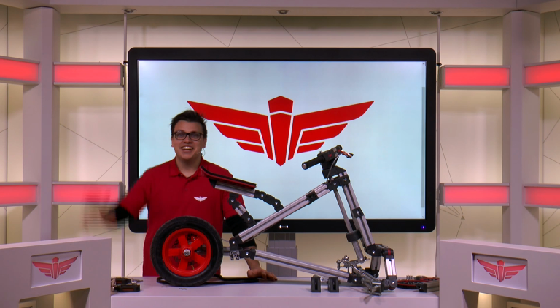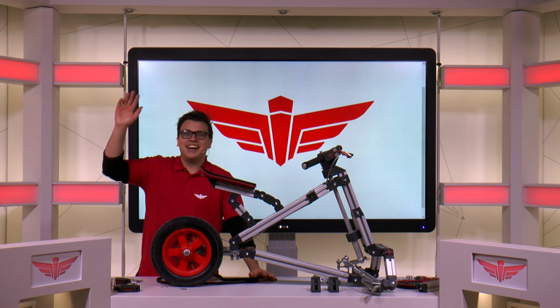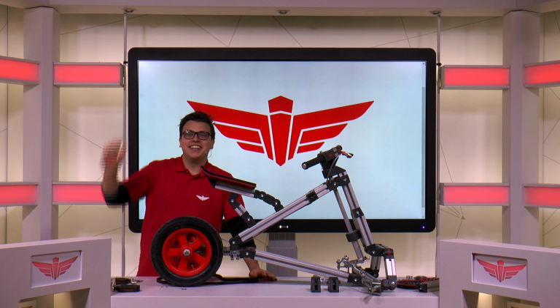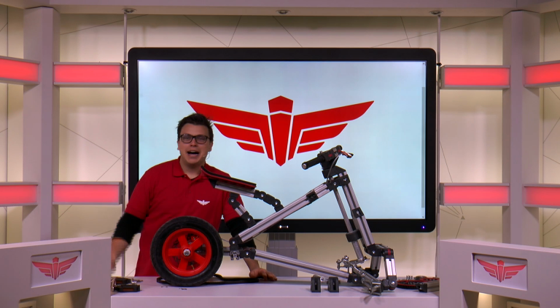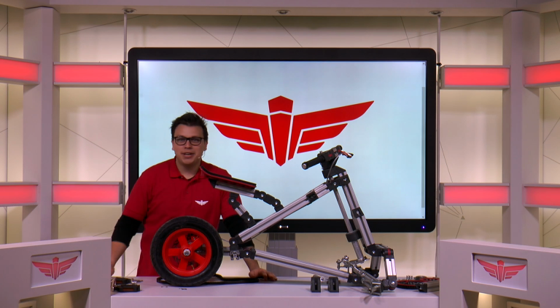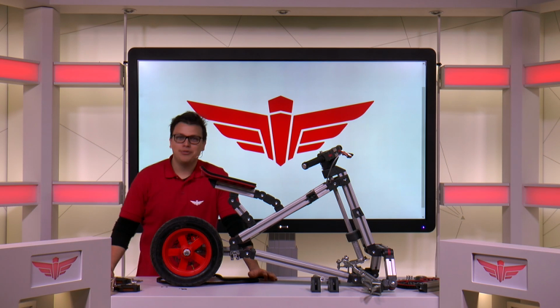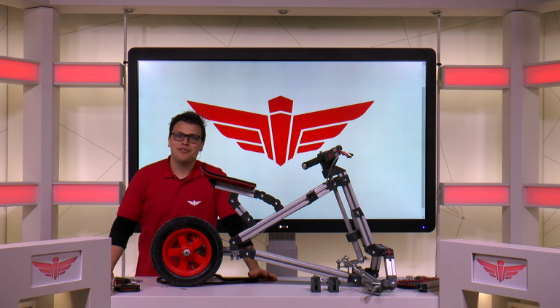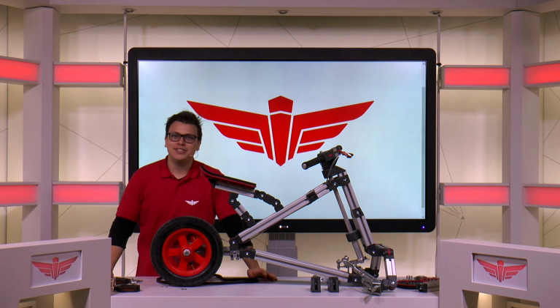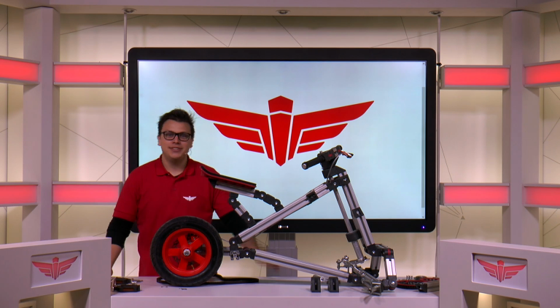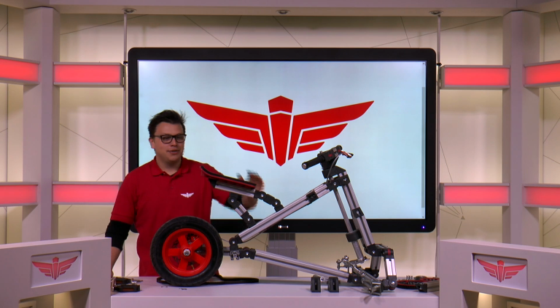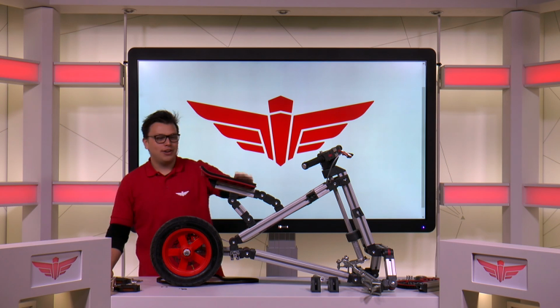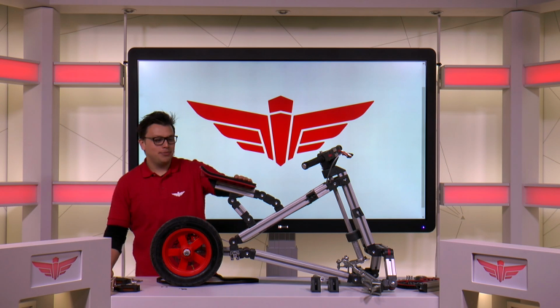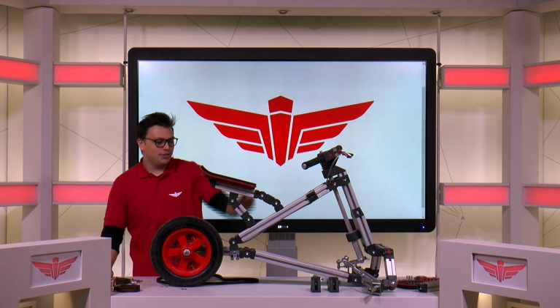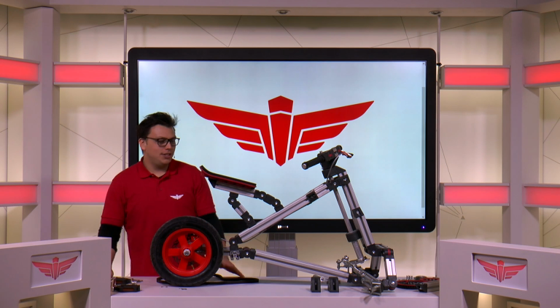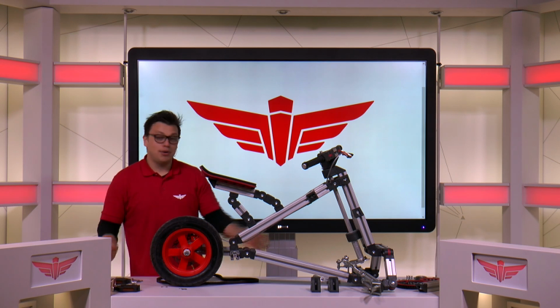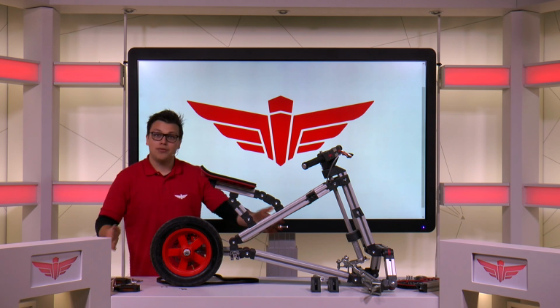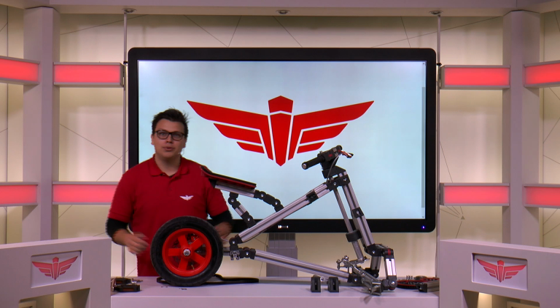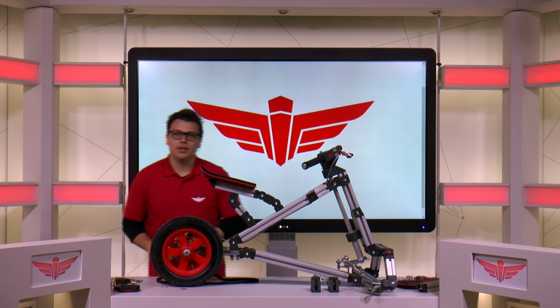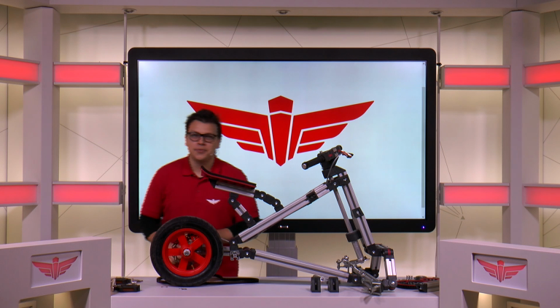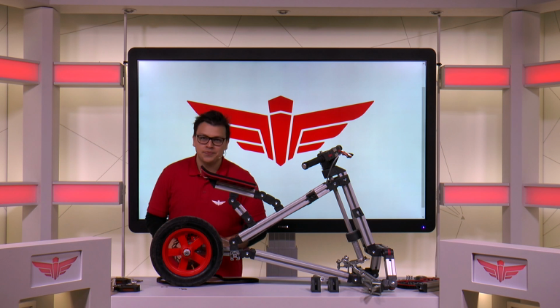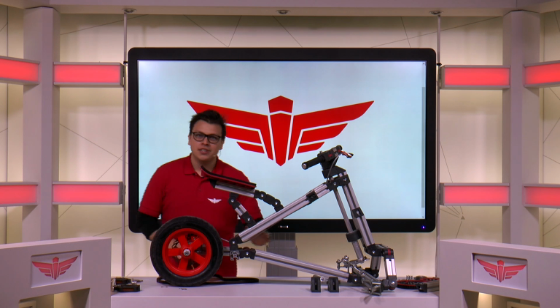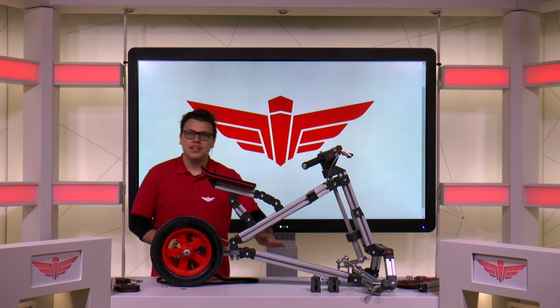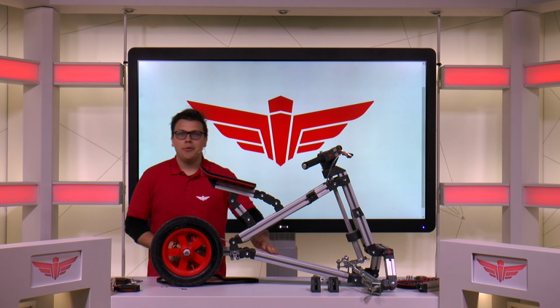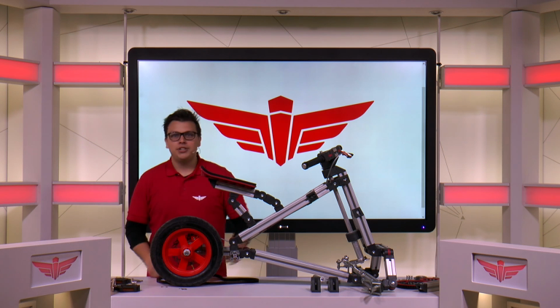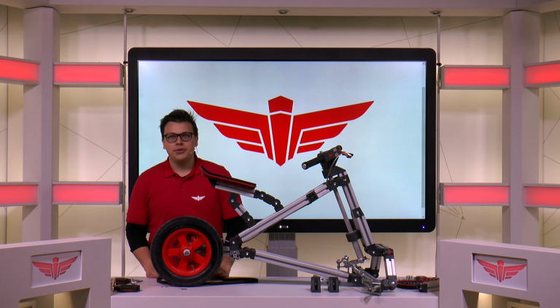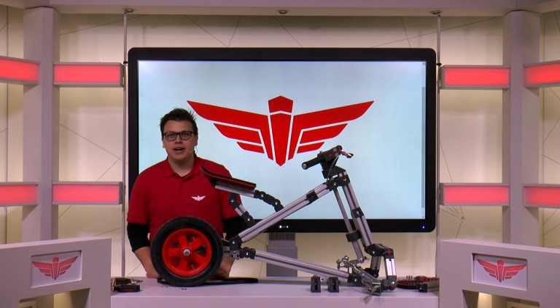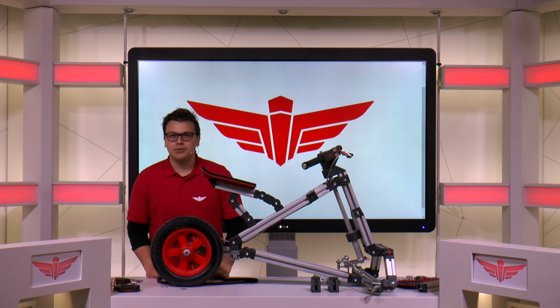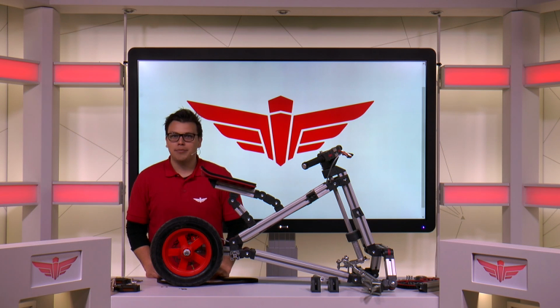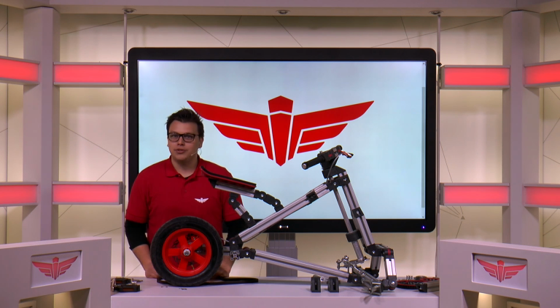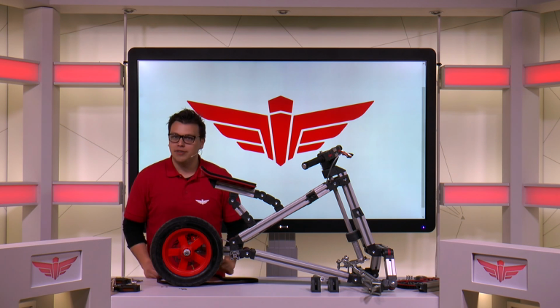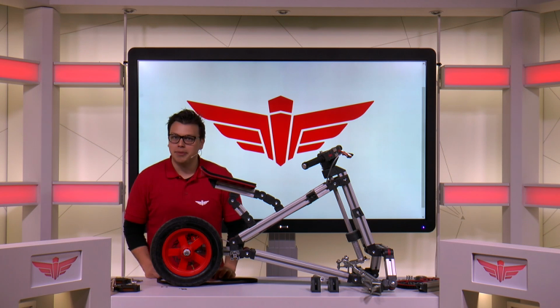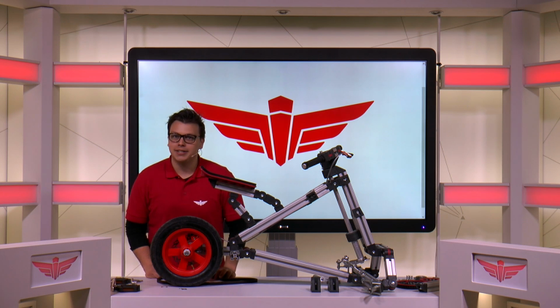Hi, I'm Kai from Invento and in front of me you'll see part of the Bulldog. Today I'll be showing you how to assemble the driving mechanism.